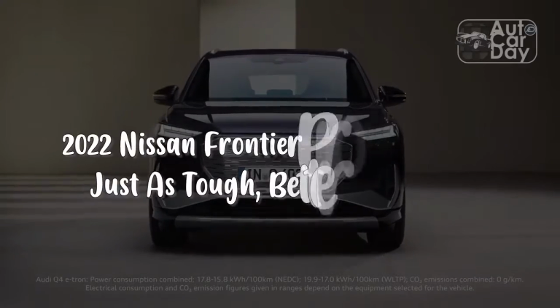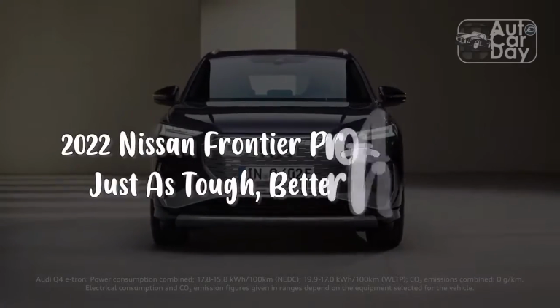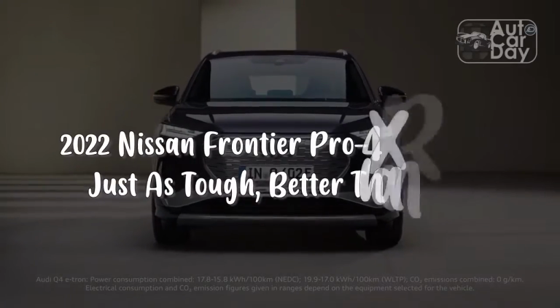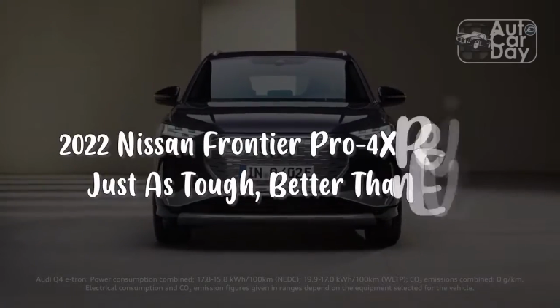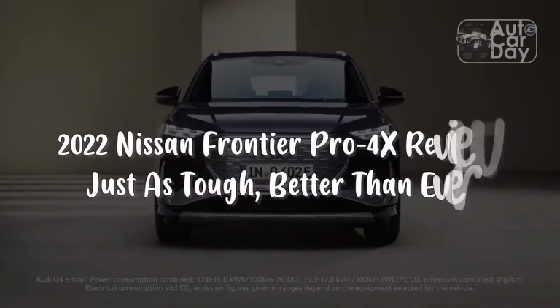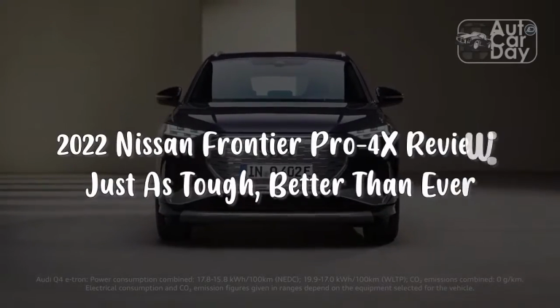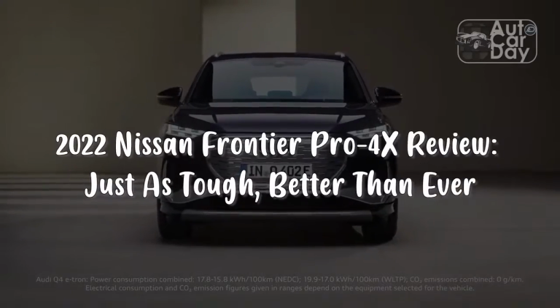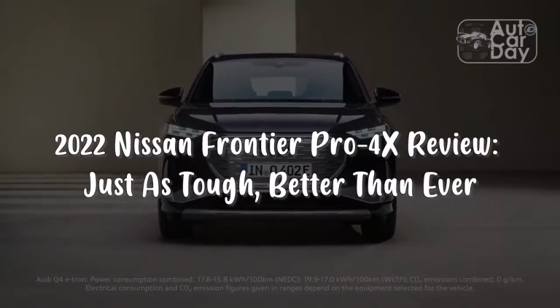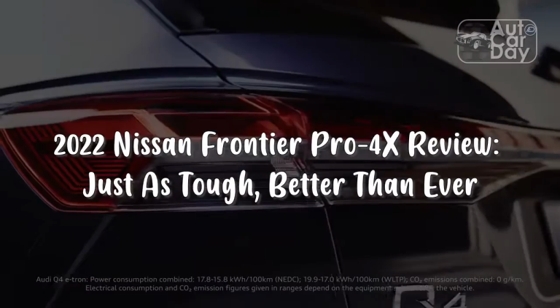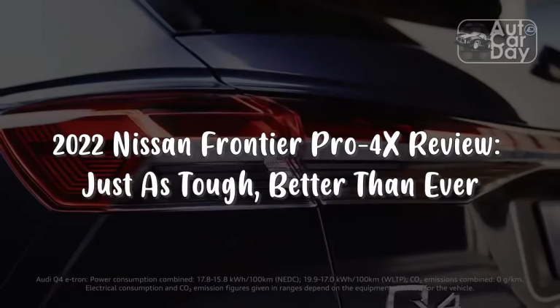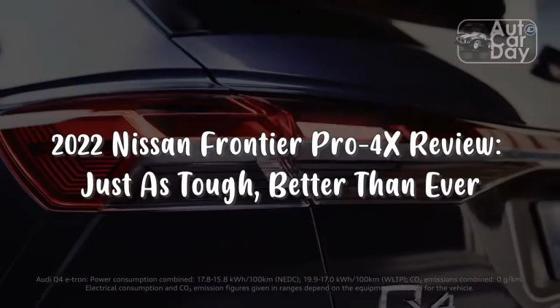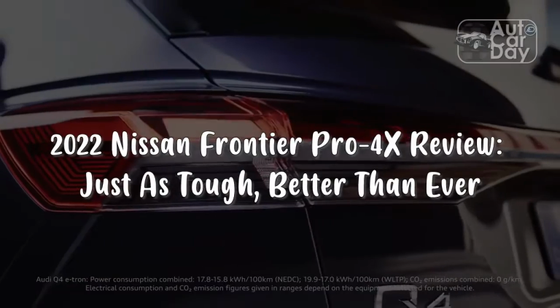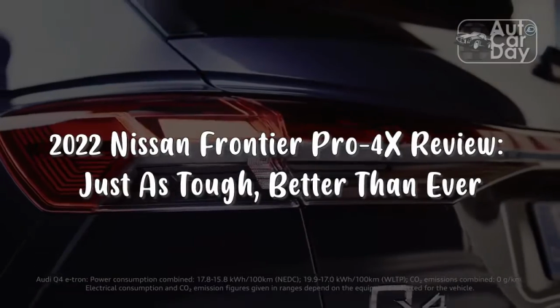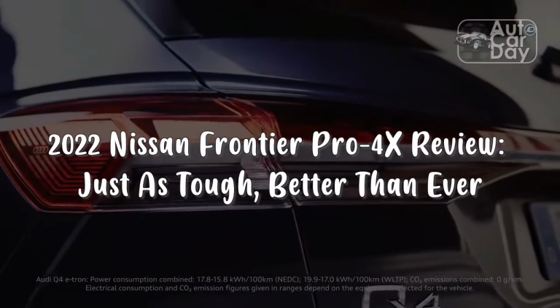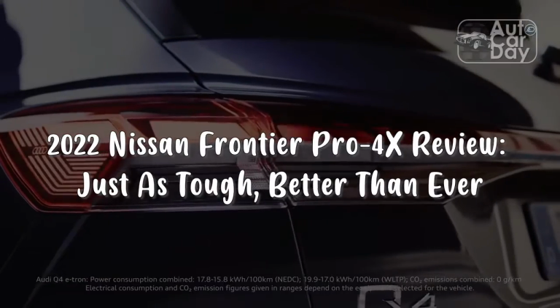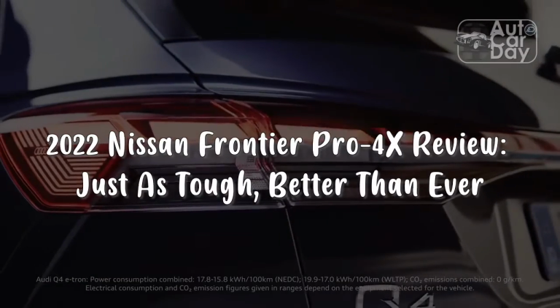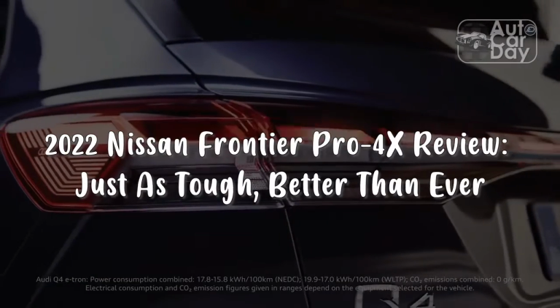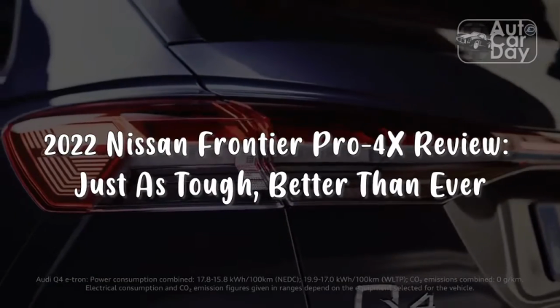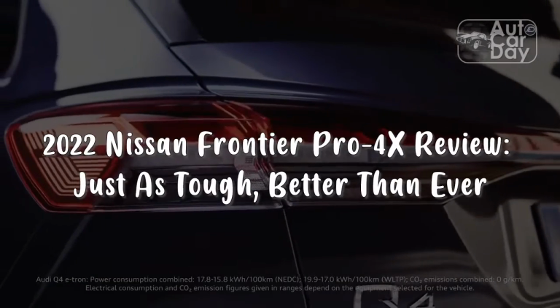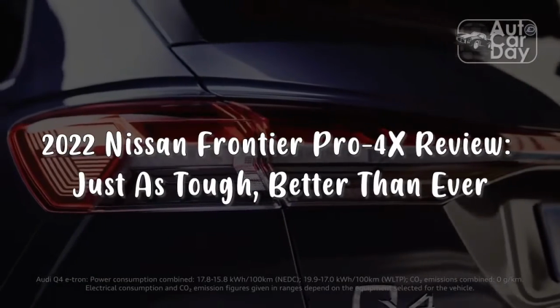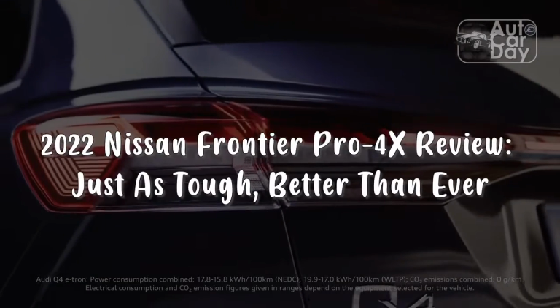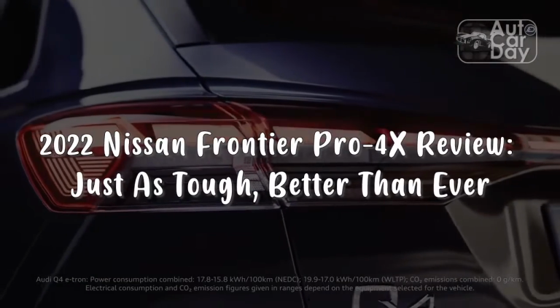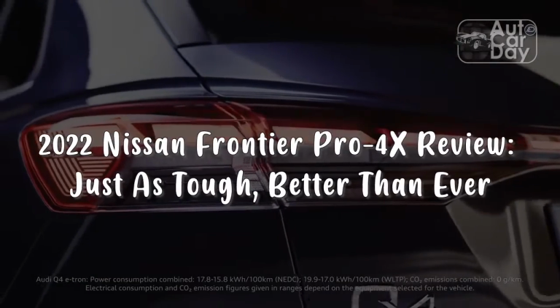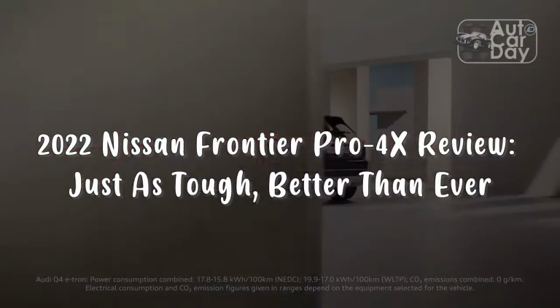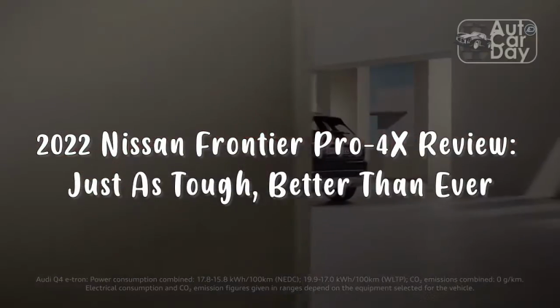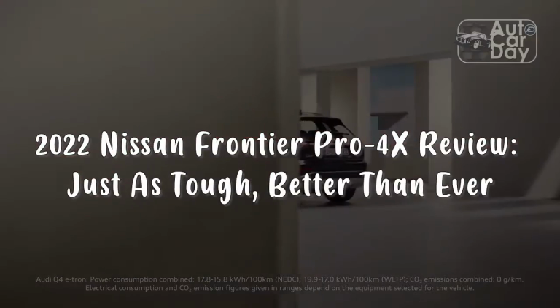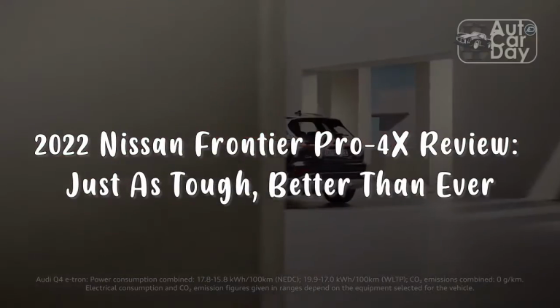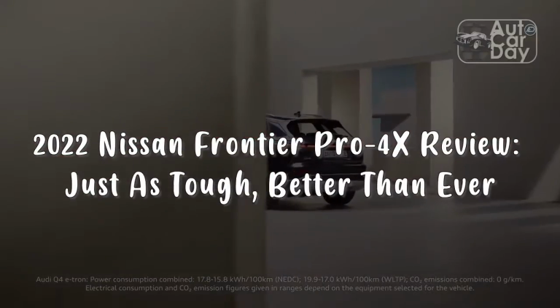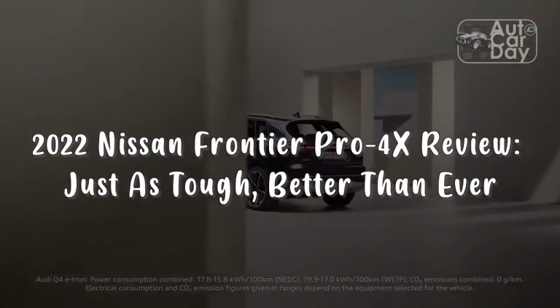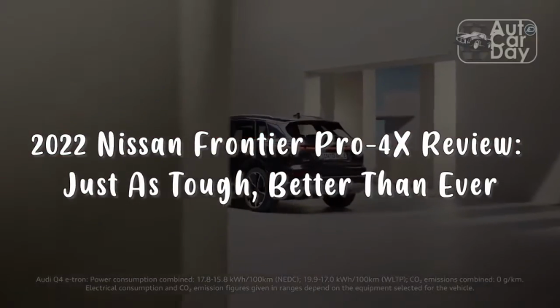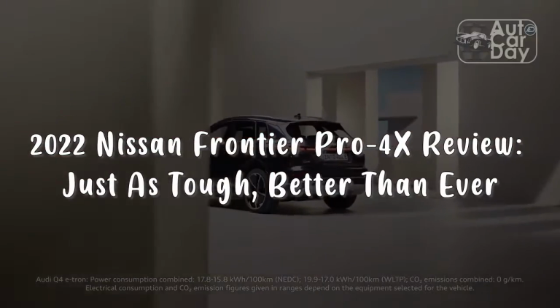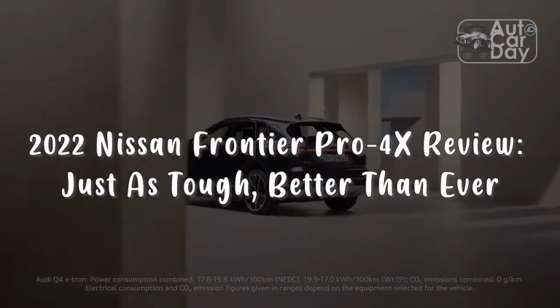2022 Nissan Frontier Pro-4X Review — just as tough, better than ever.